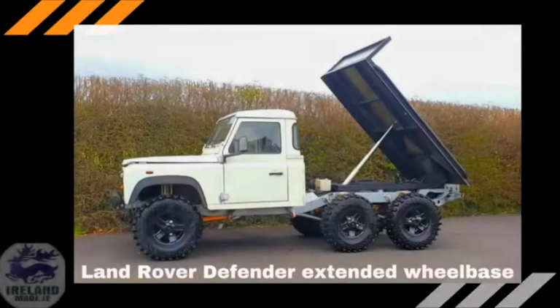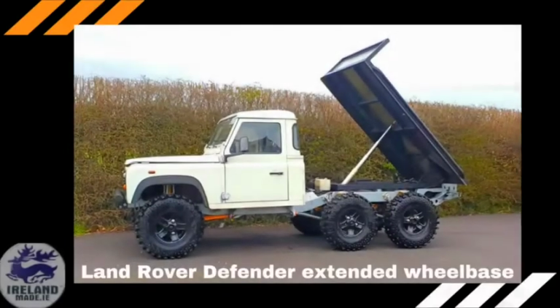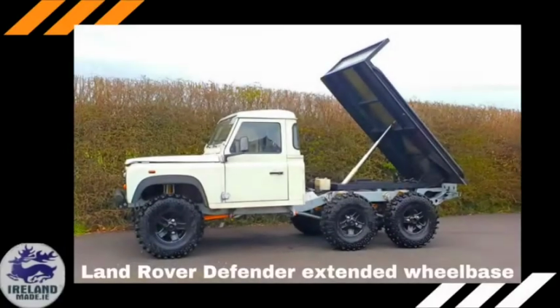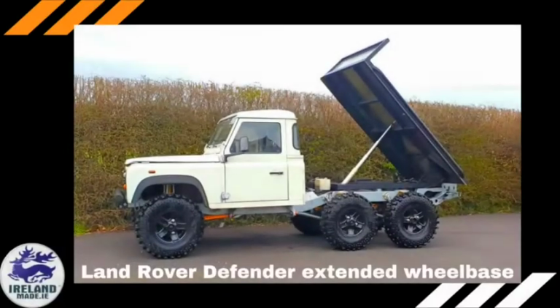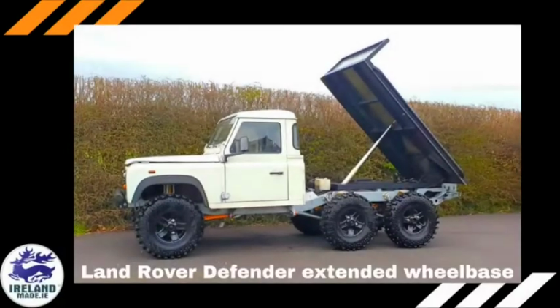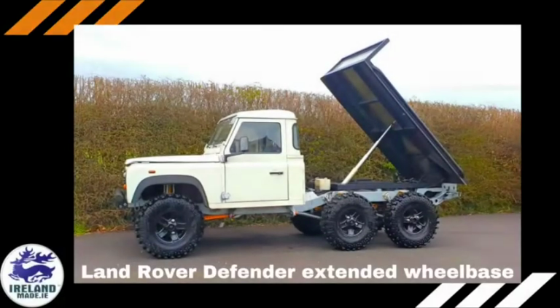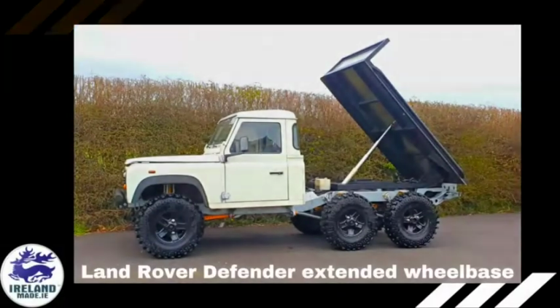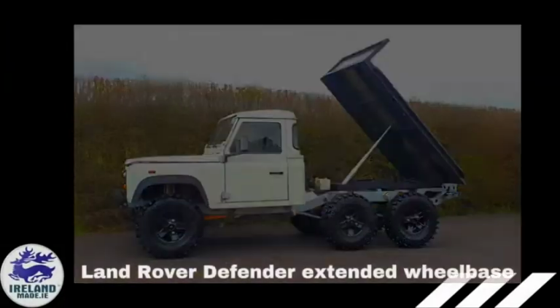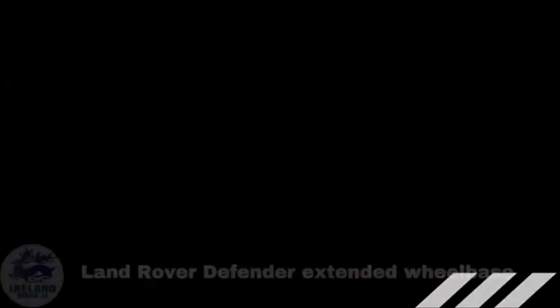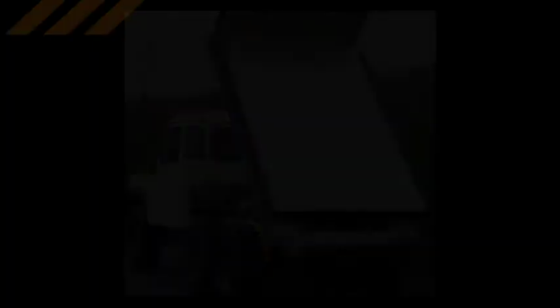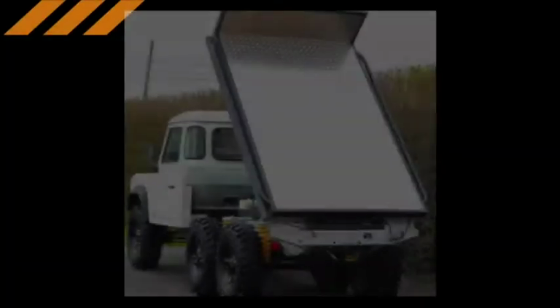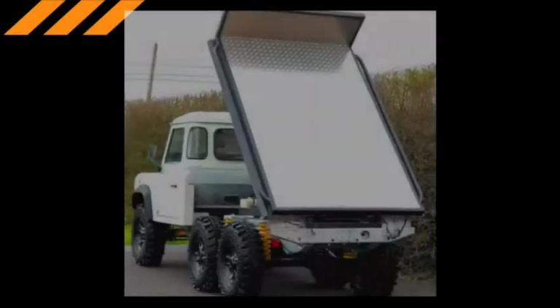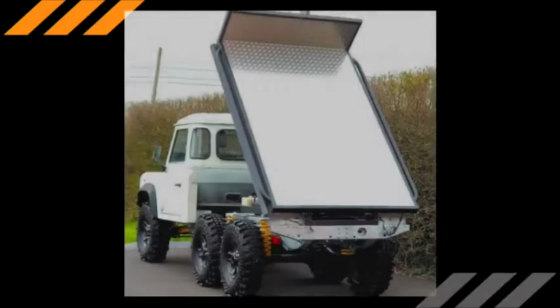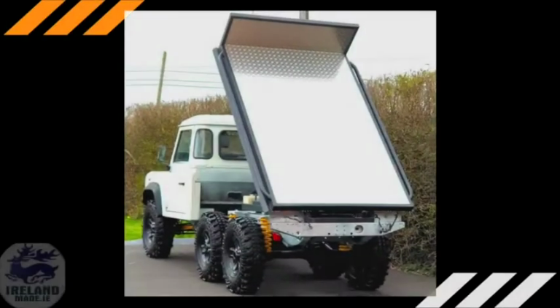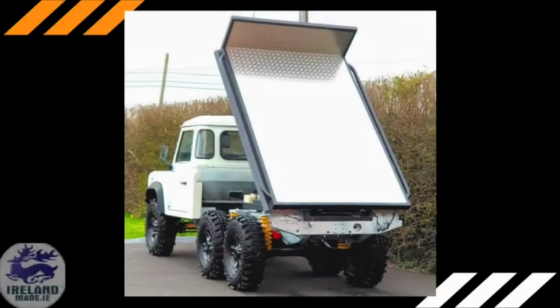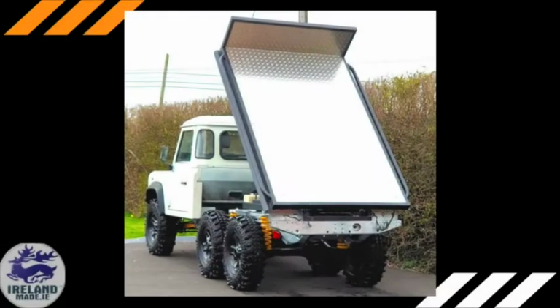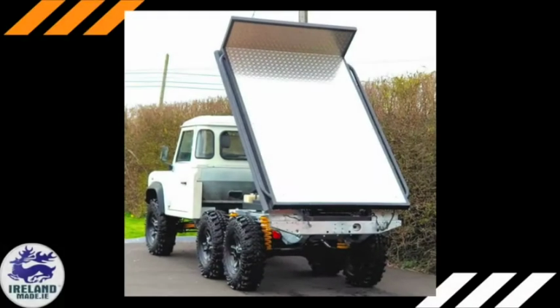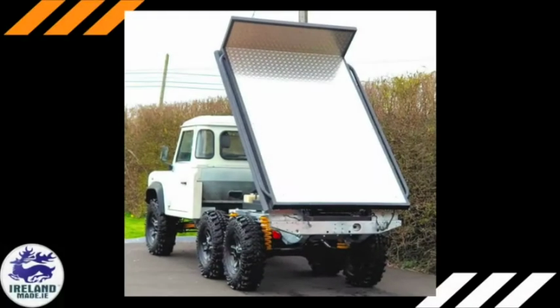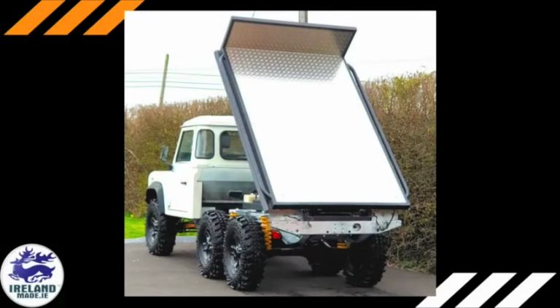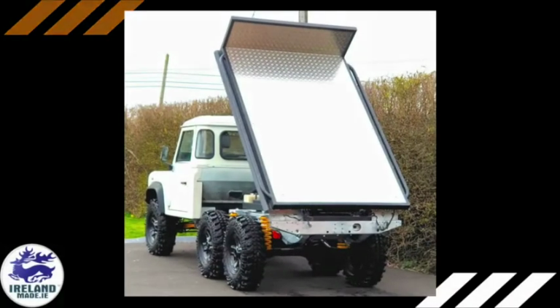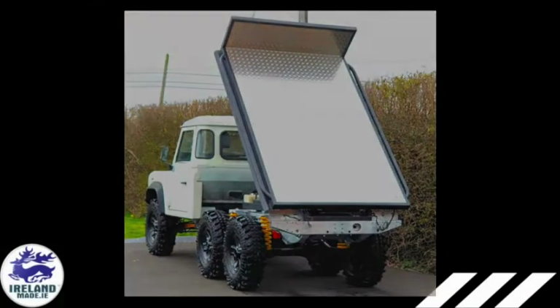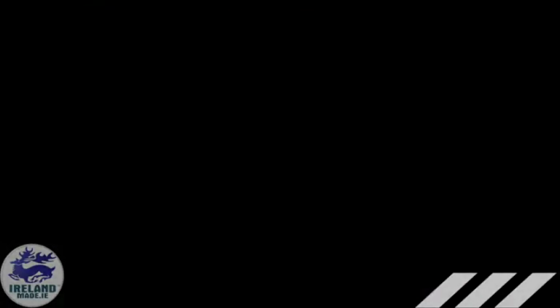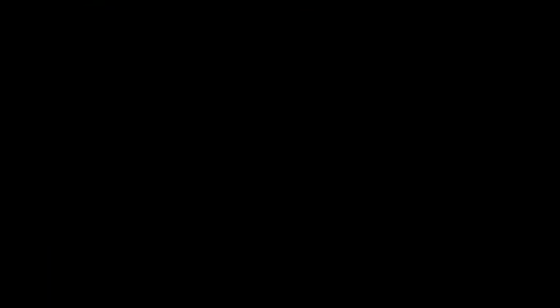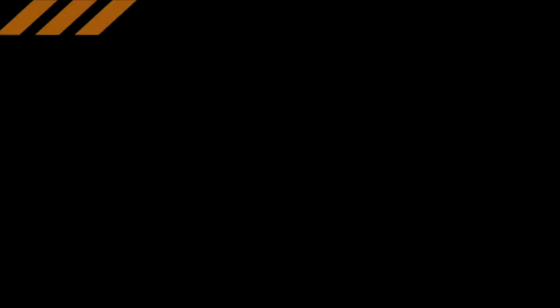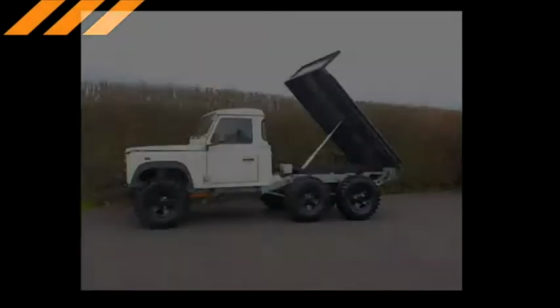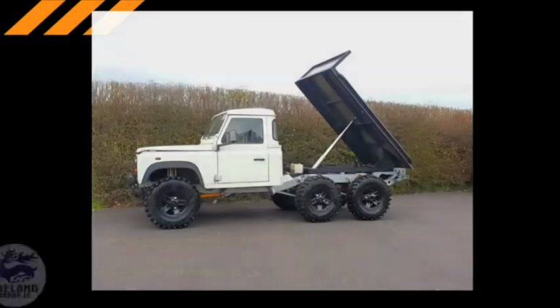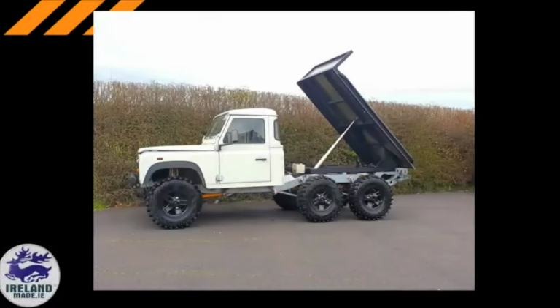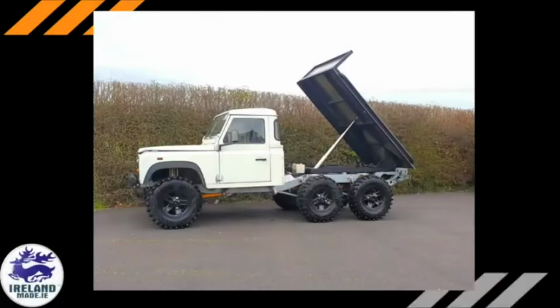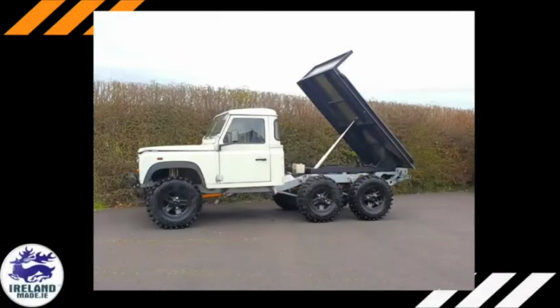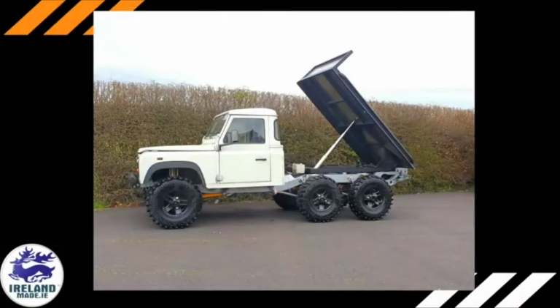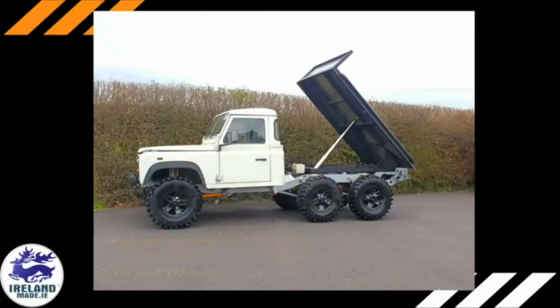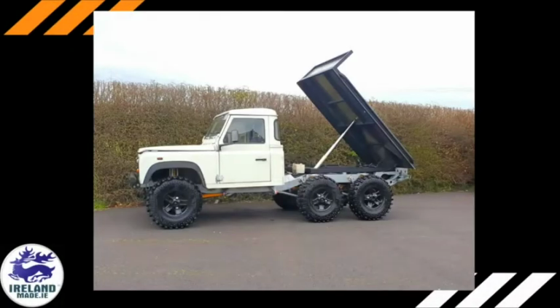At the end of two years' work, lo and behold, a Land Rover 6x4 Defender with extended wheelbase emerged.